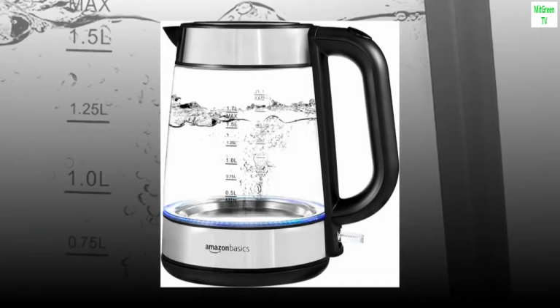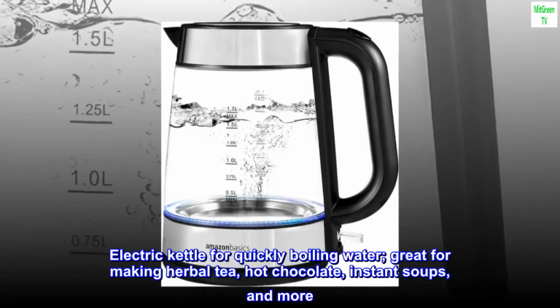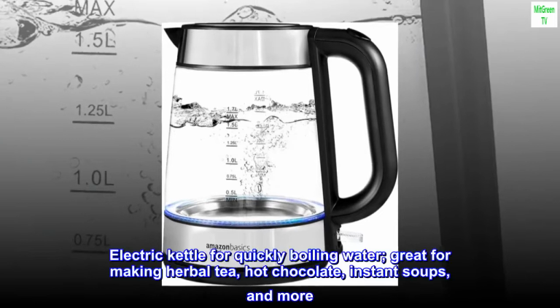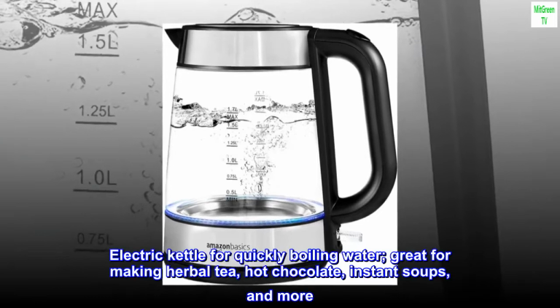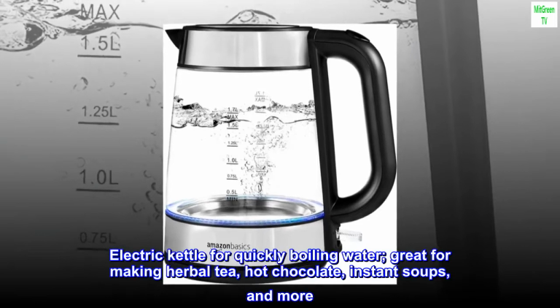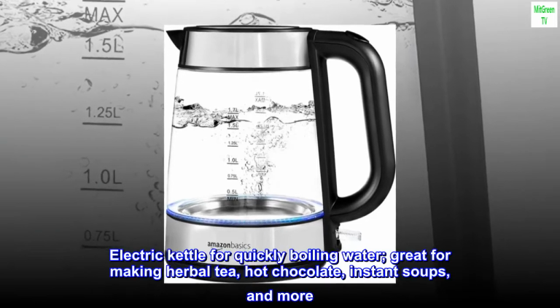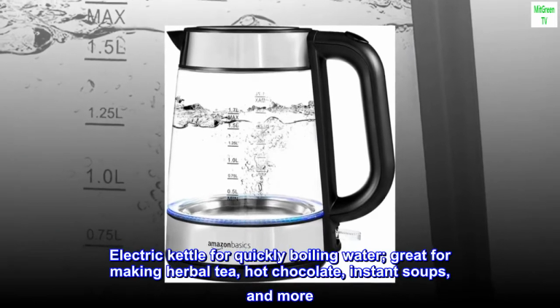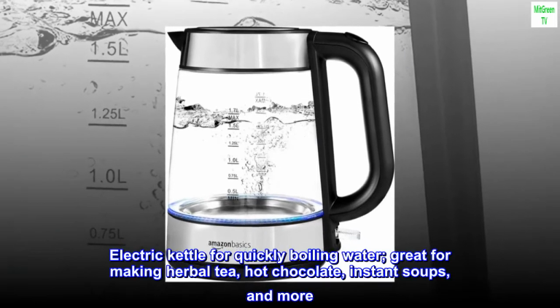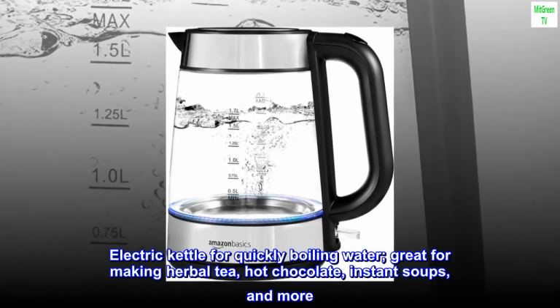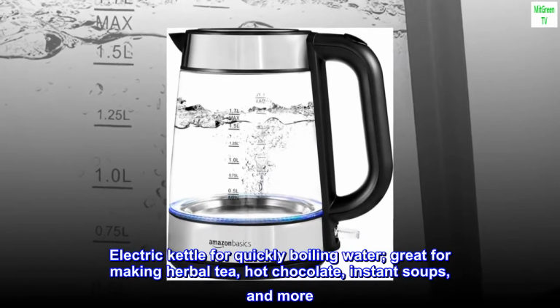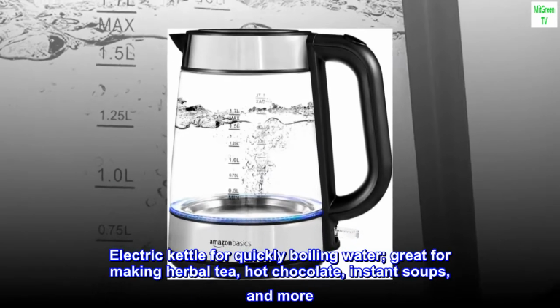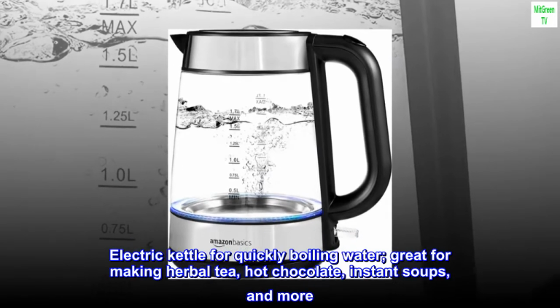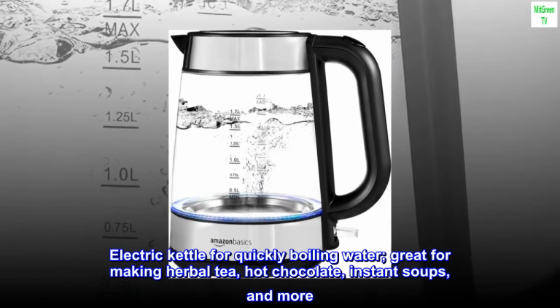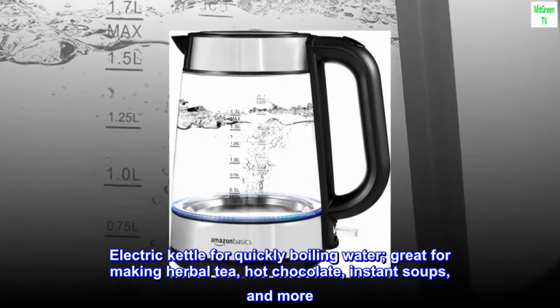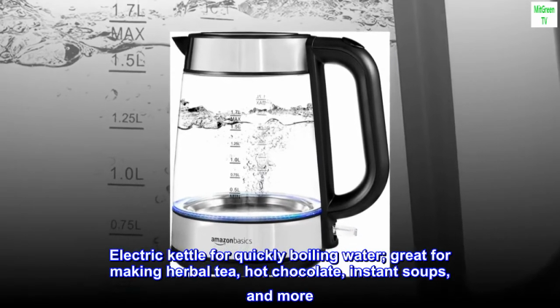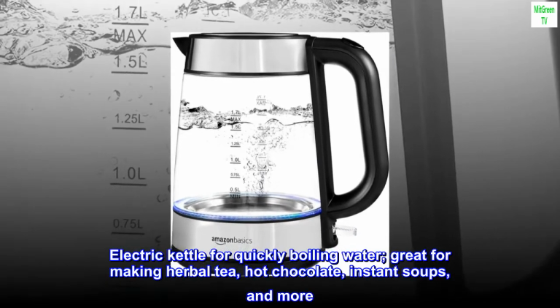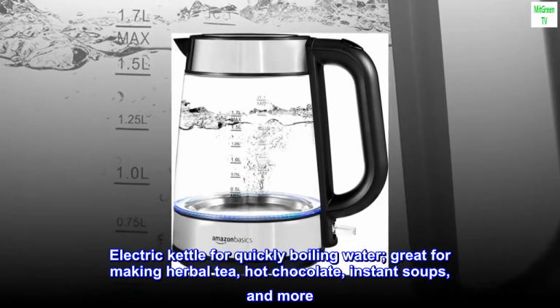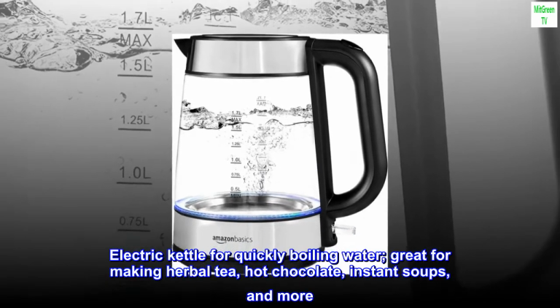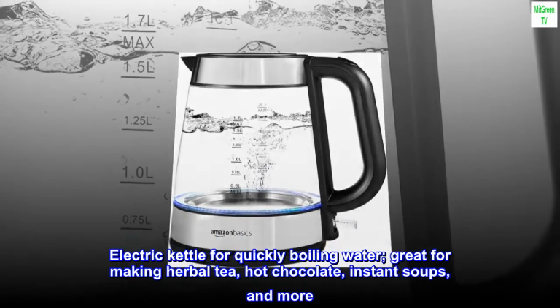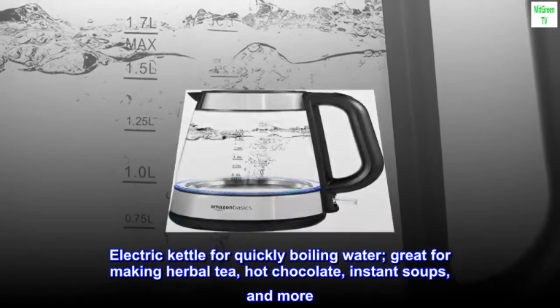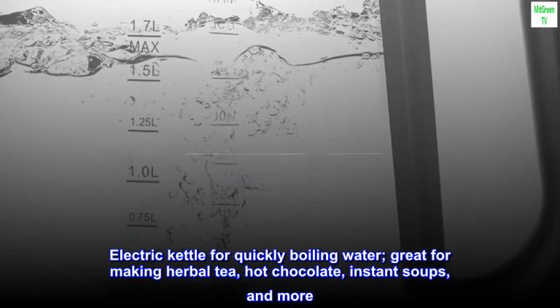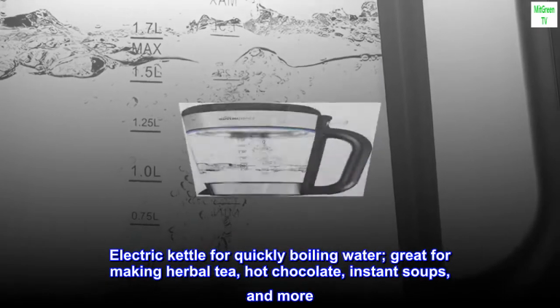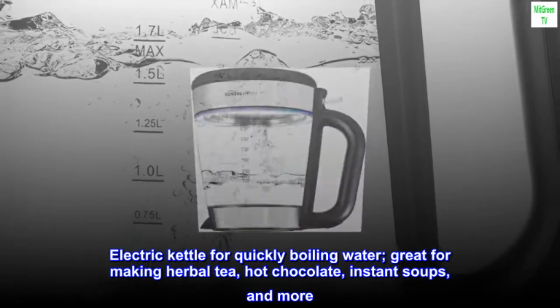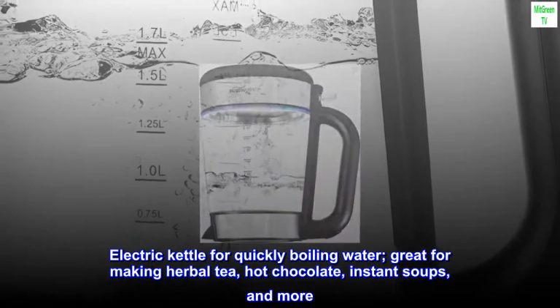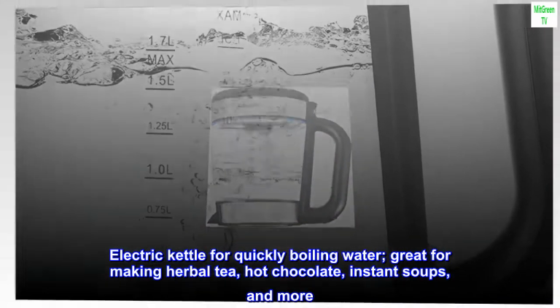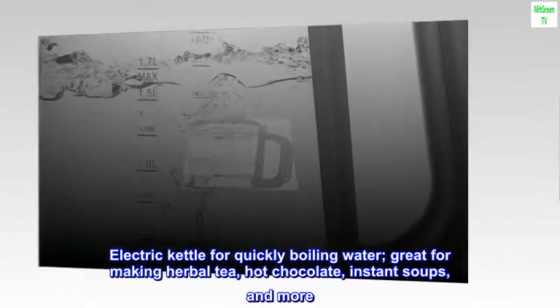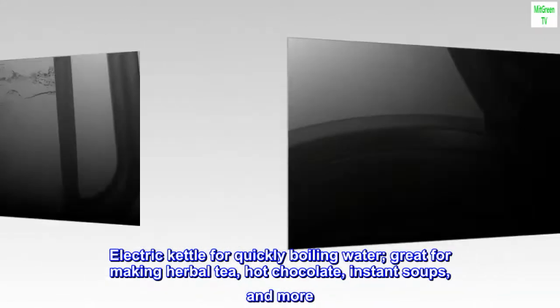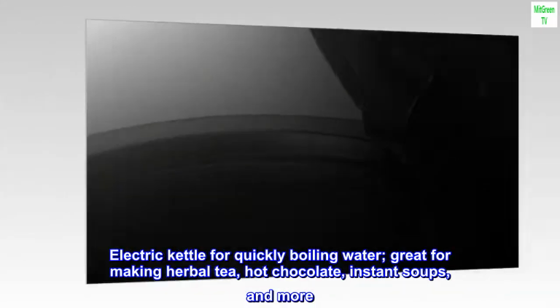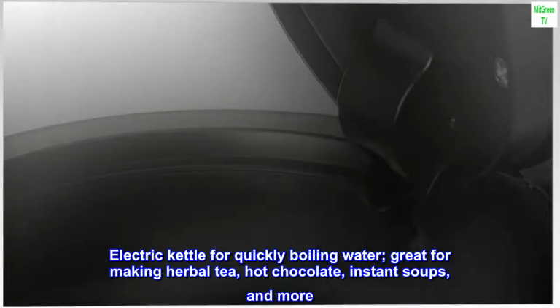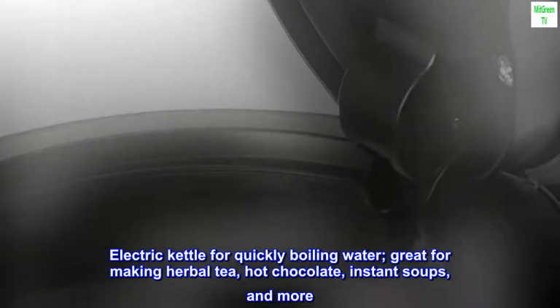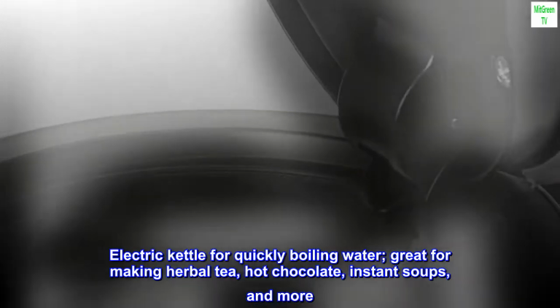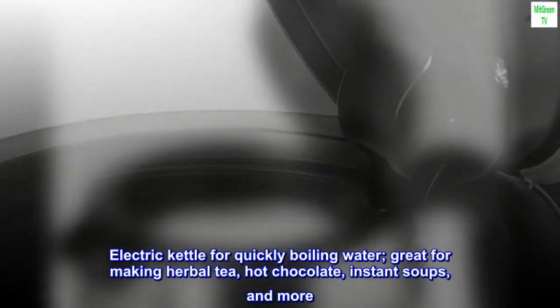Electric kettle for quickly boiling water. Great for making herbal tea, hot chocolate, instant soups, and more.